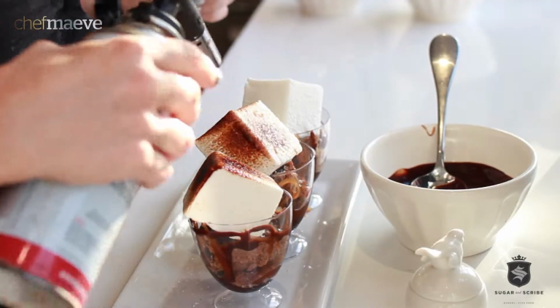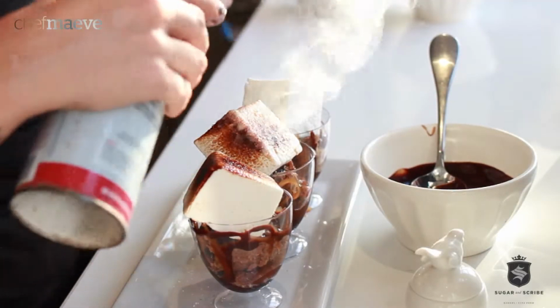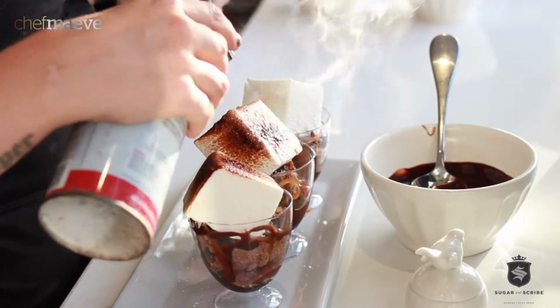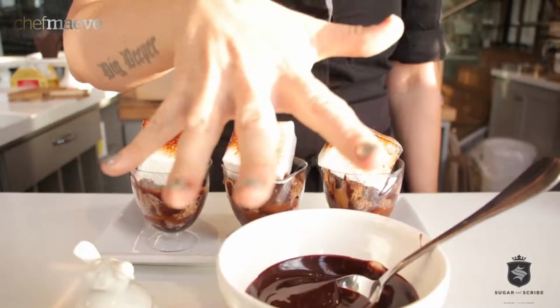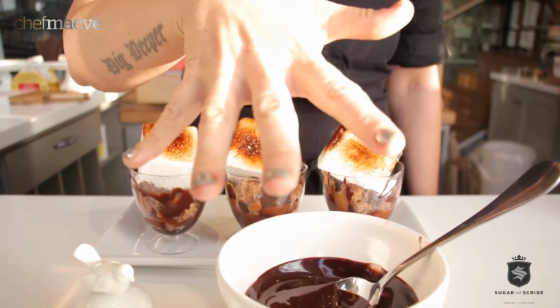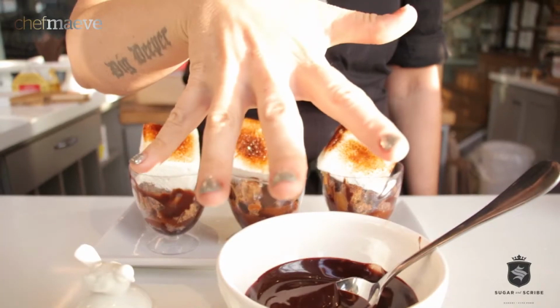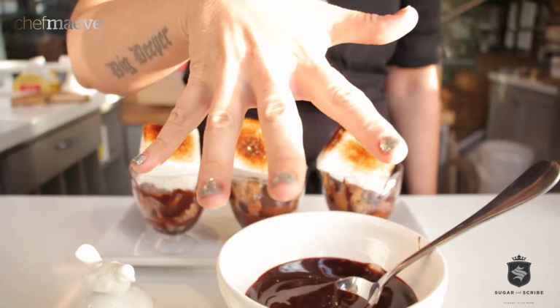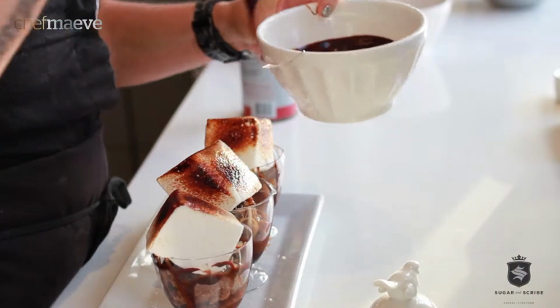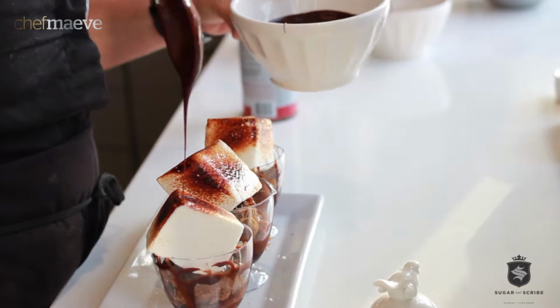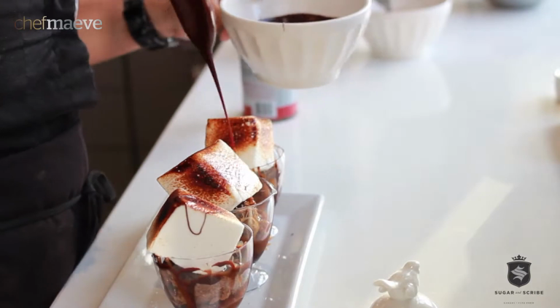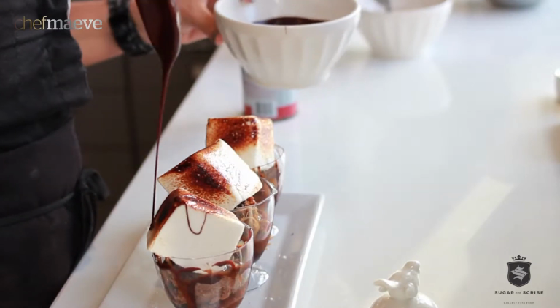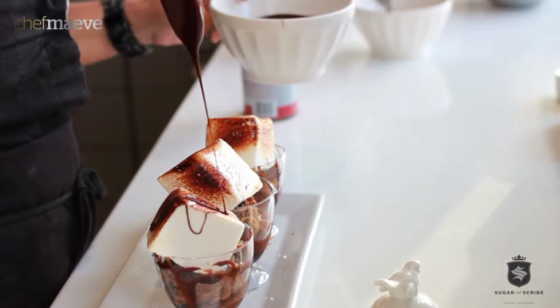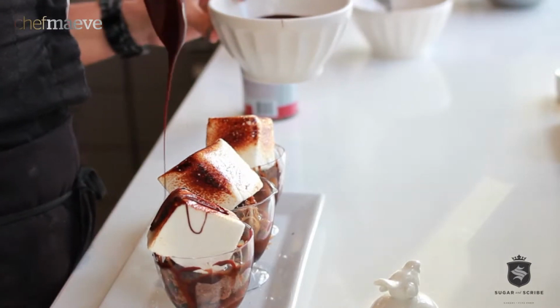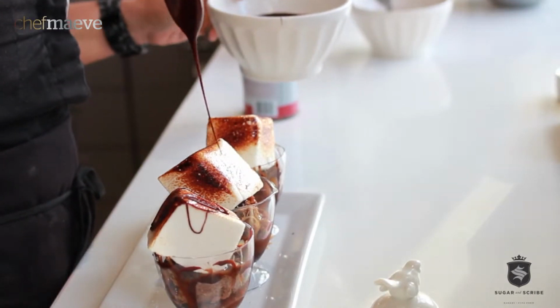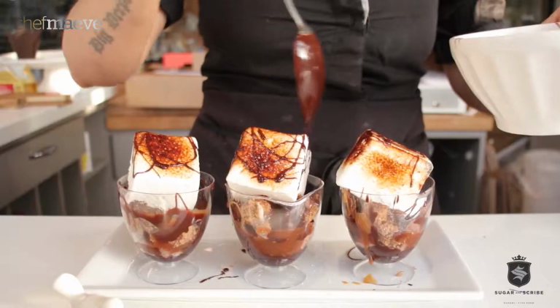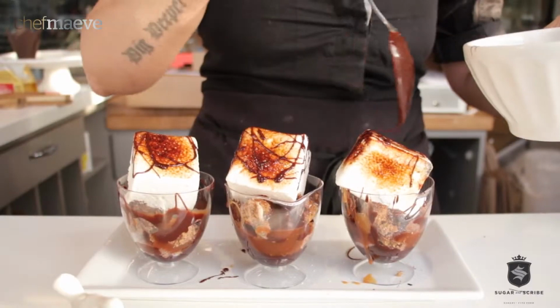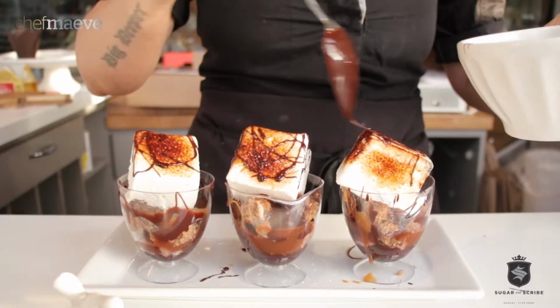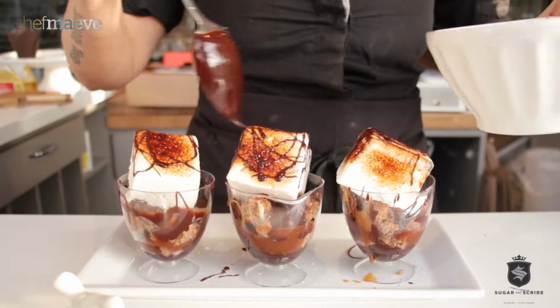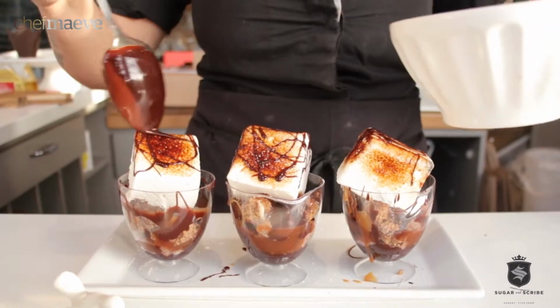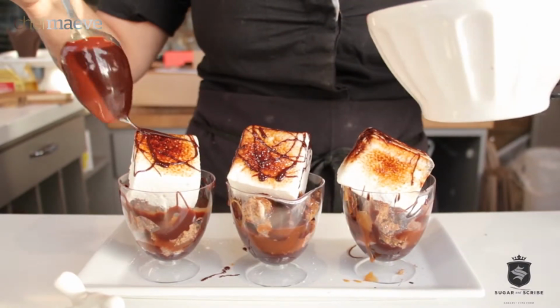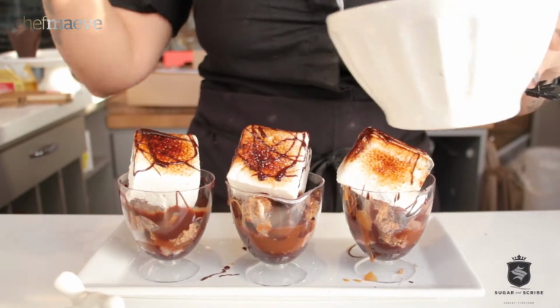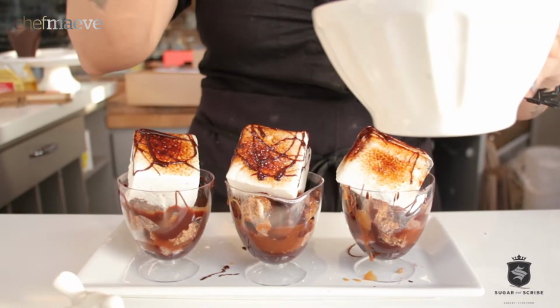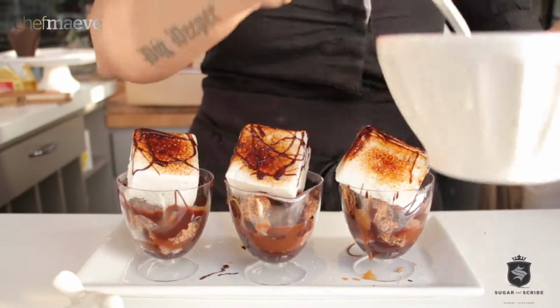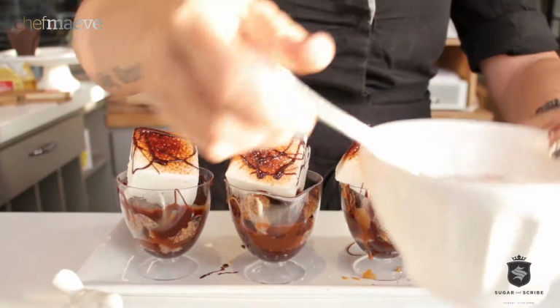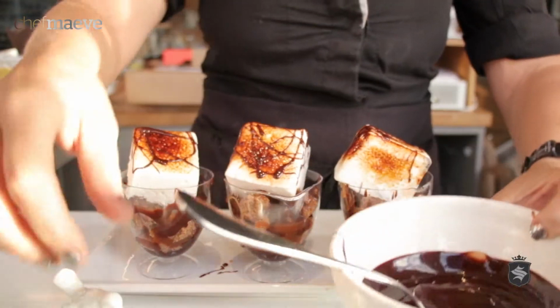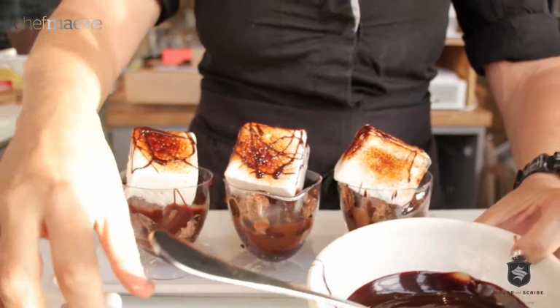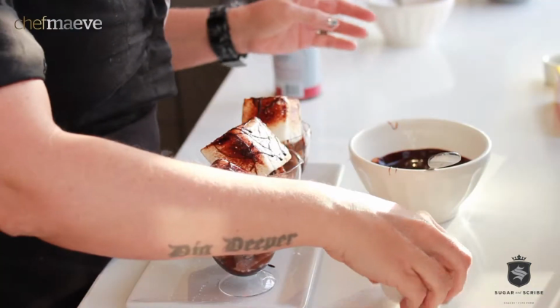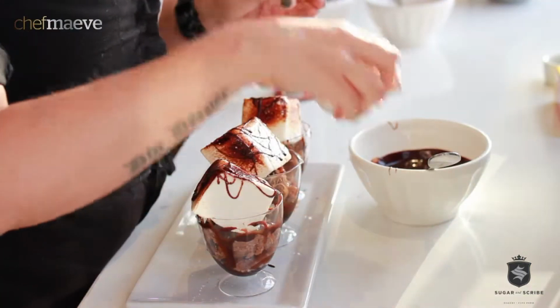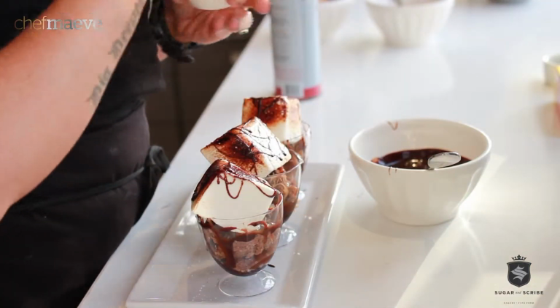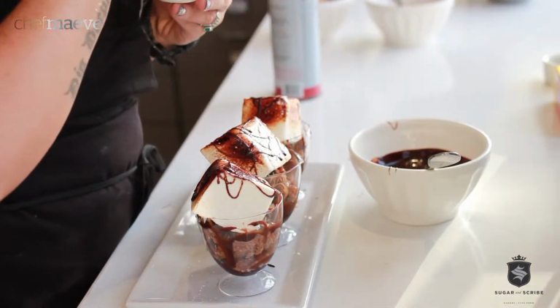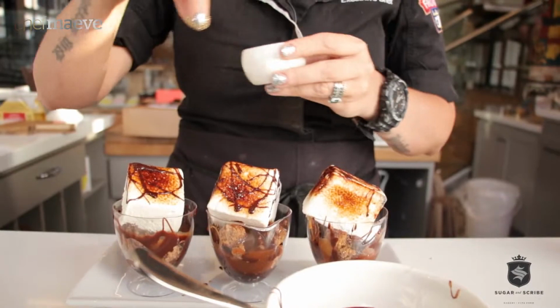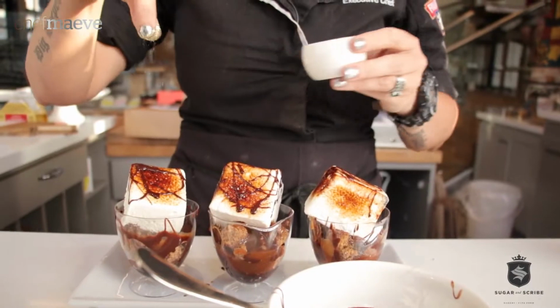Step five, we decorate. You ready for a little bit of magic?